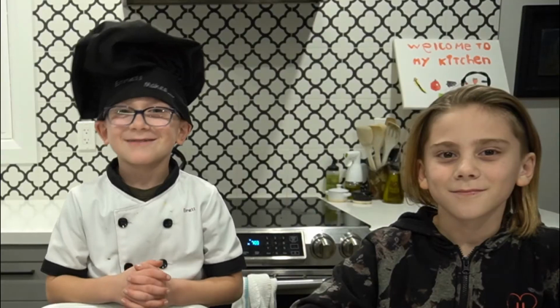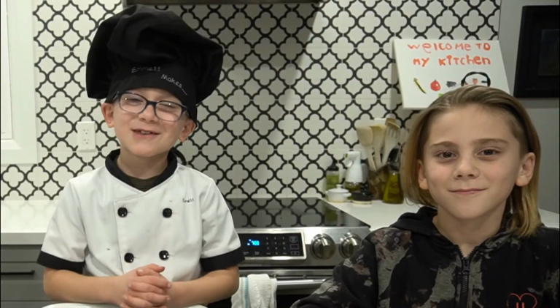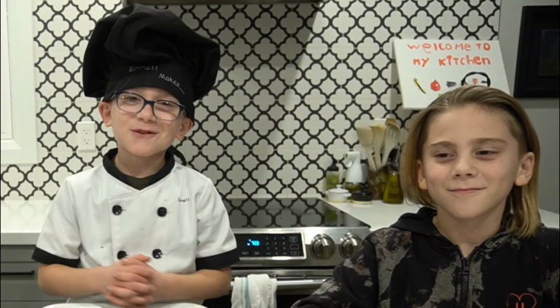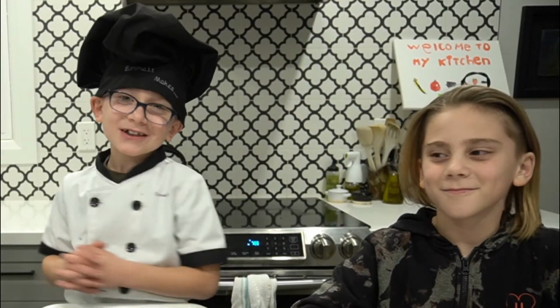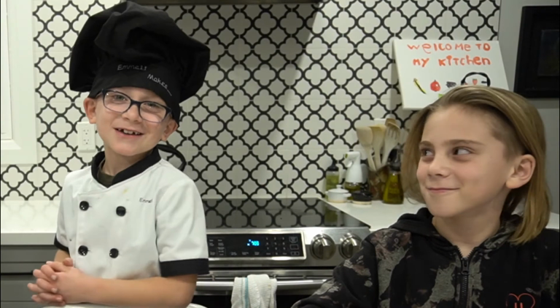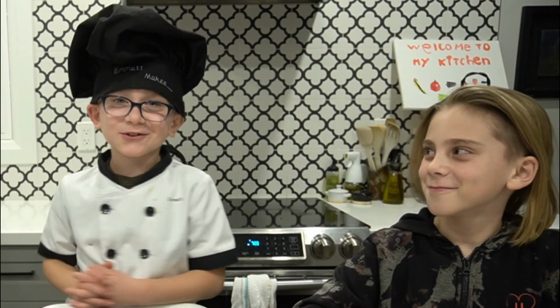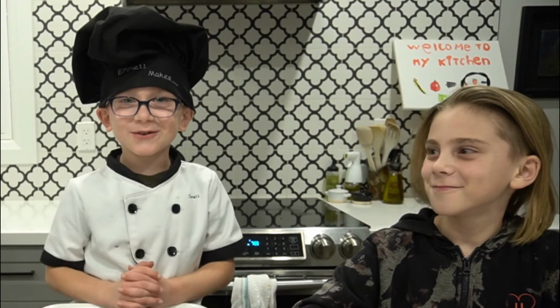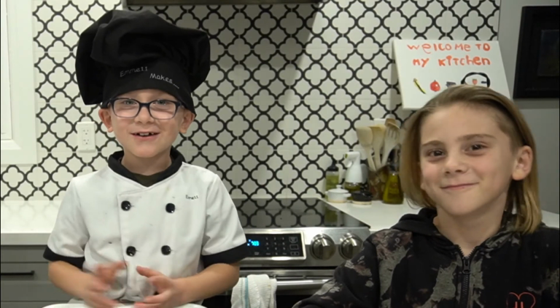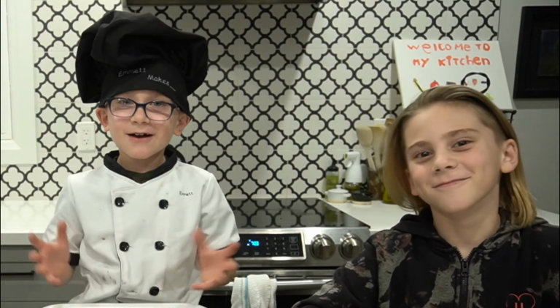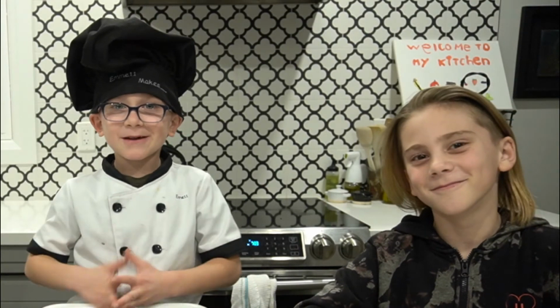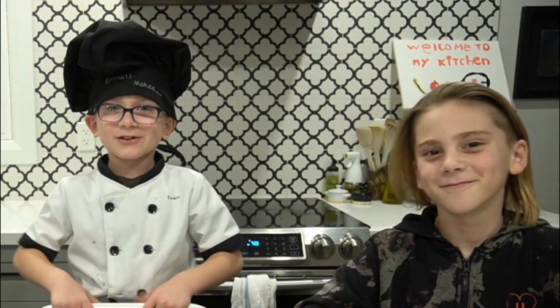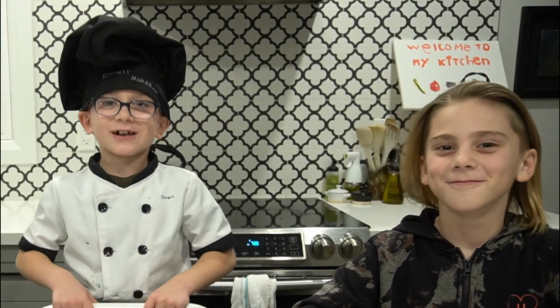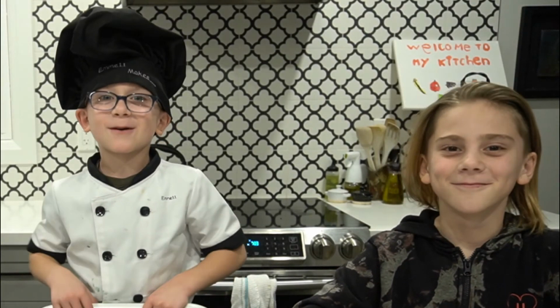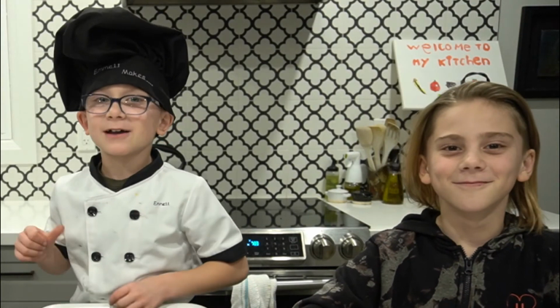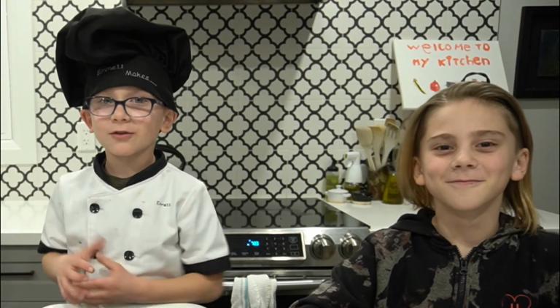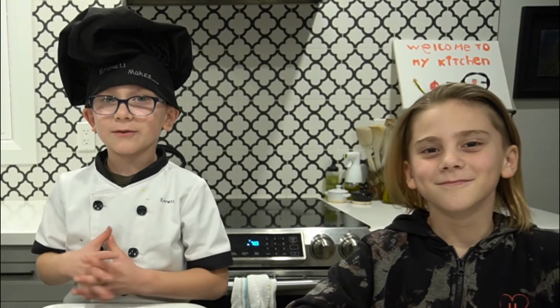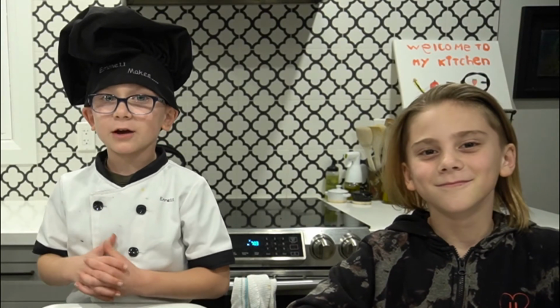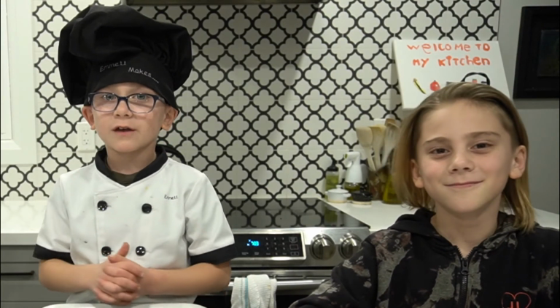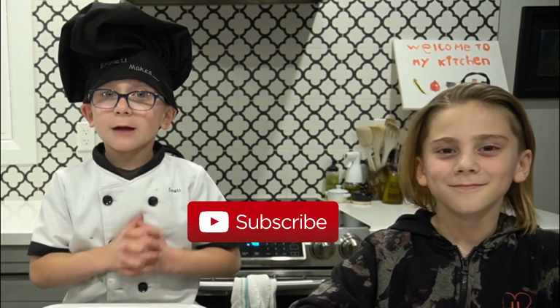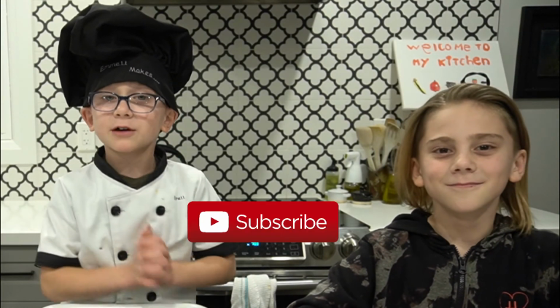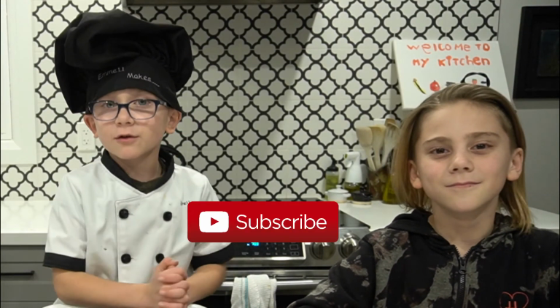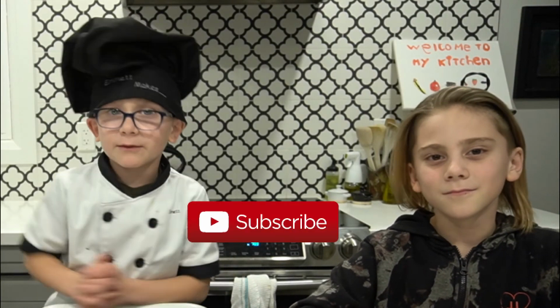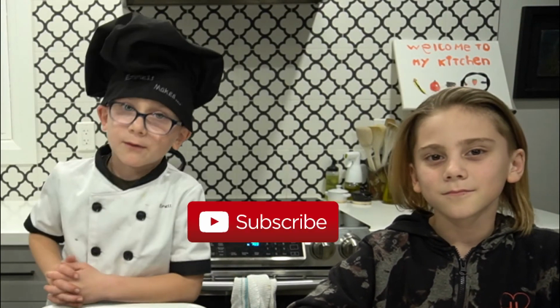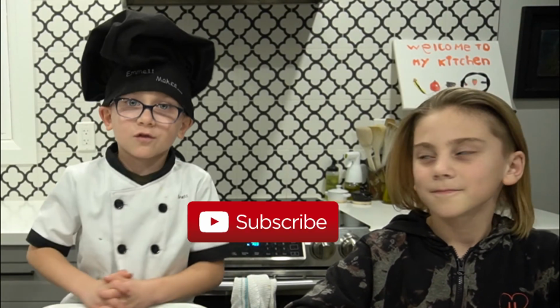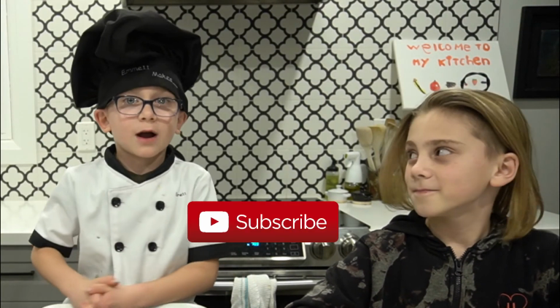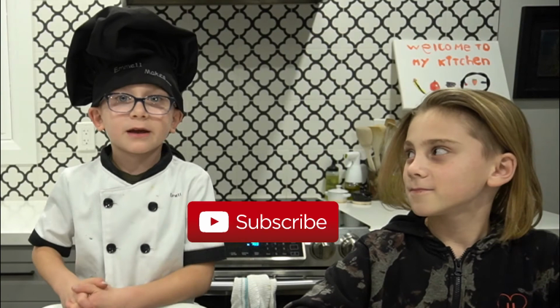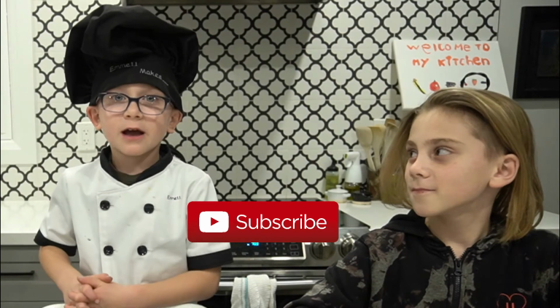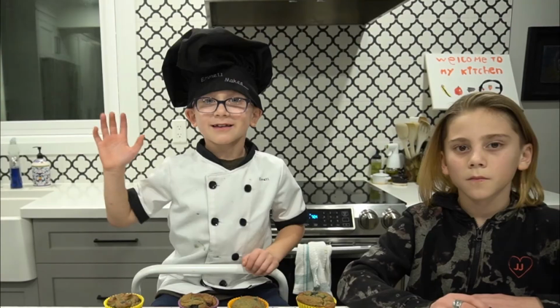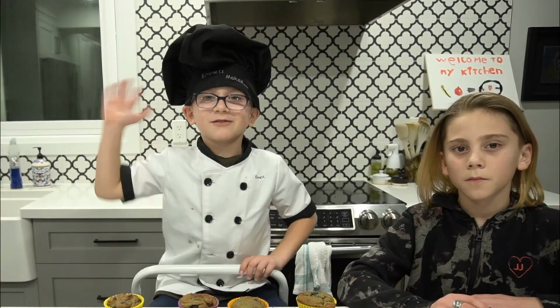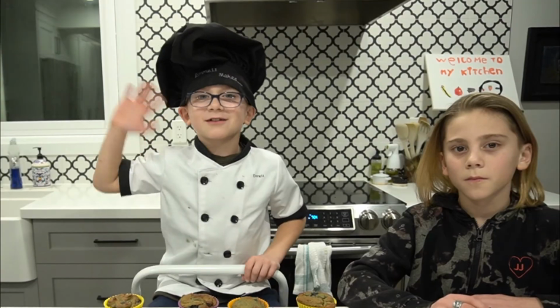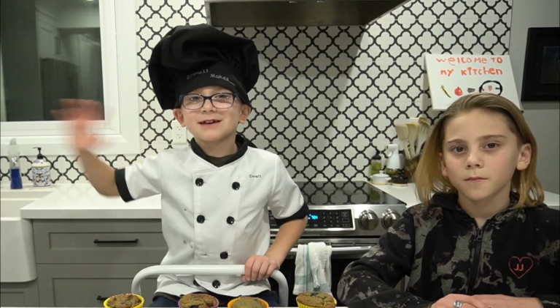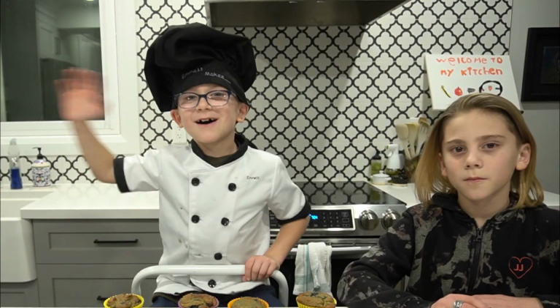Thanks for watching. If you're new here, make sure you check out my other videos. And please don't leave without subscribing. See you next week. Bye.